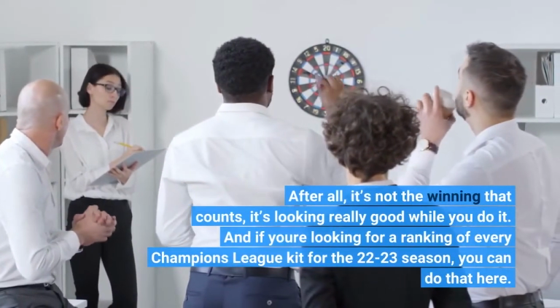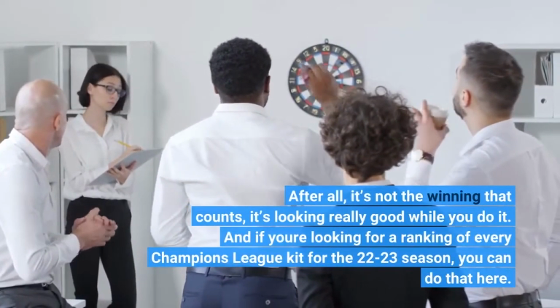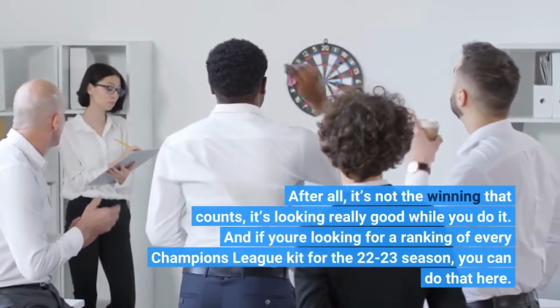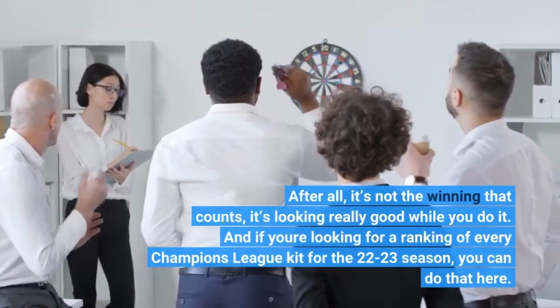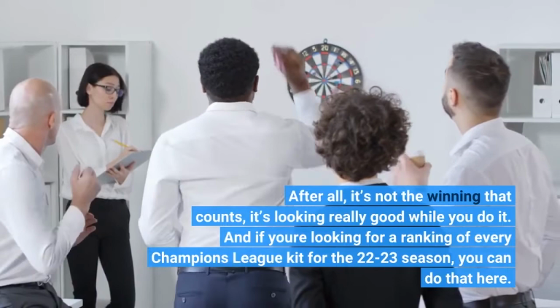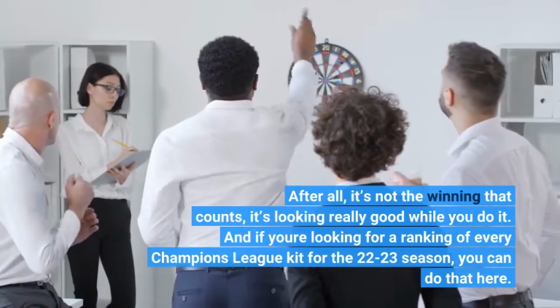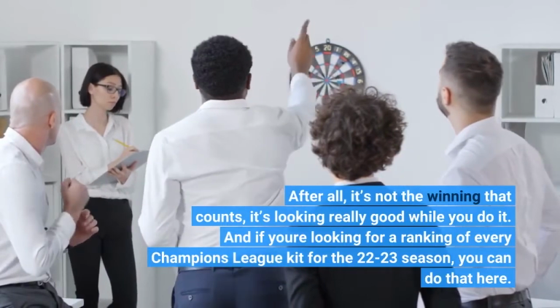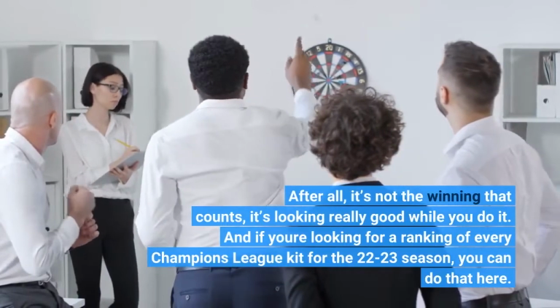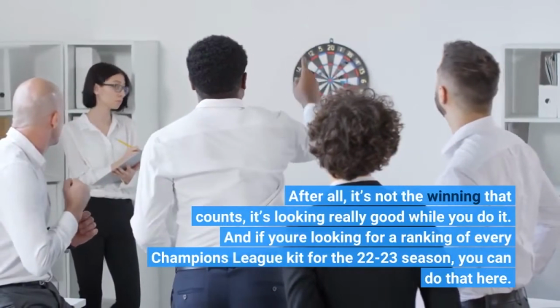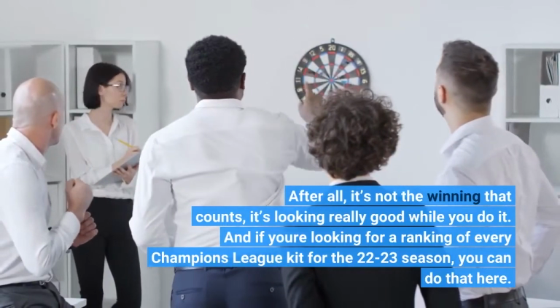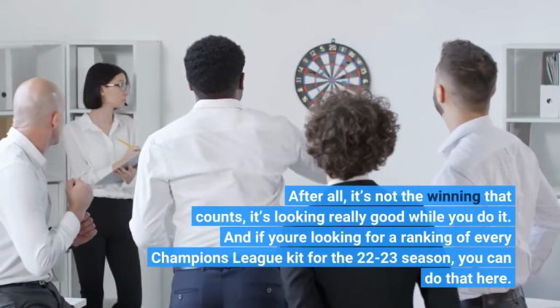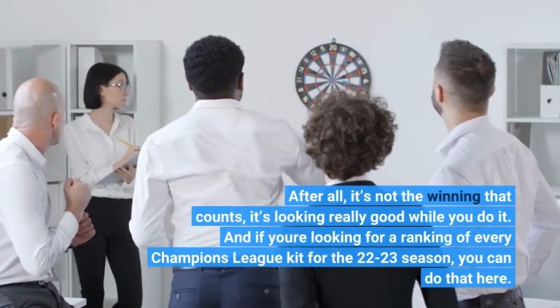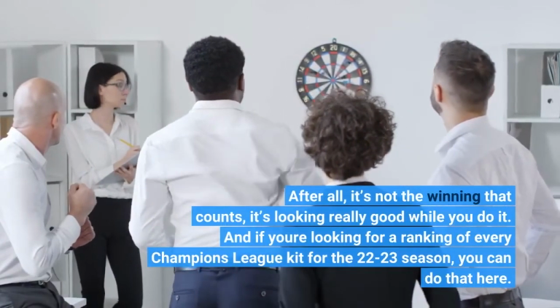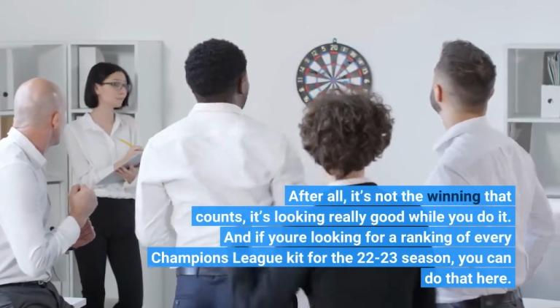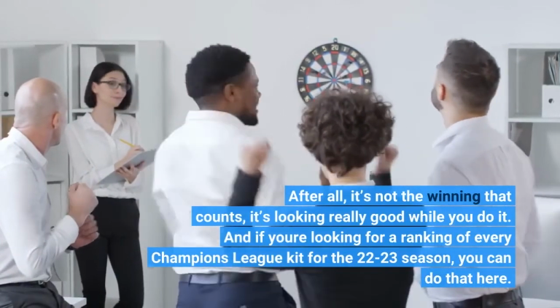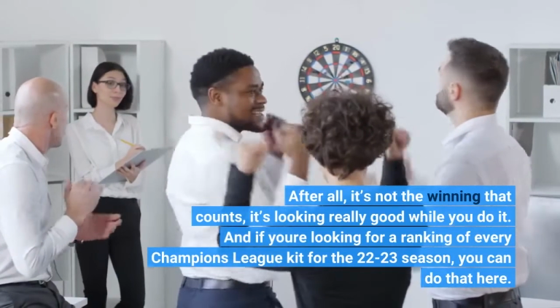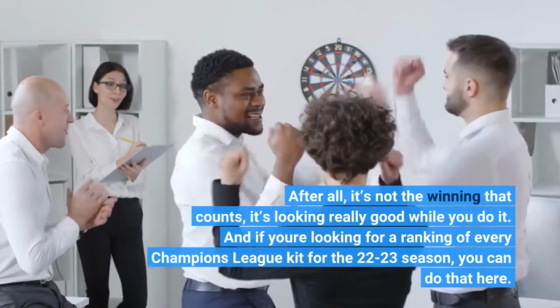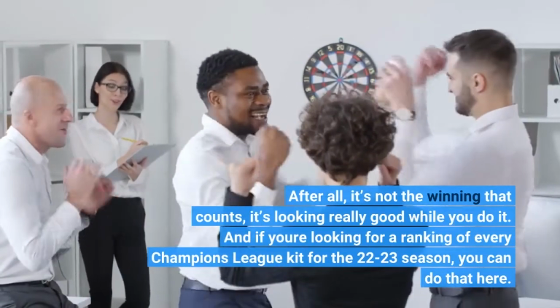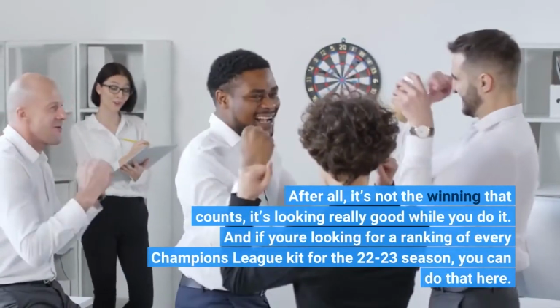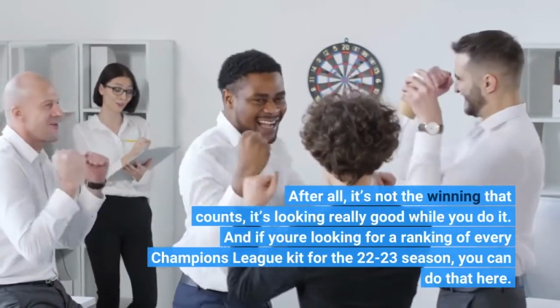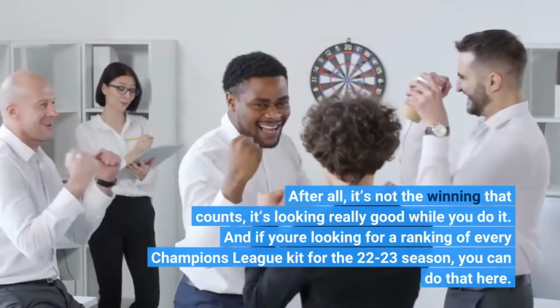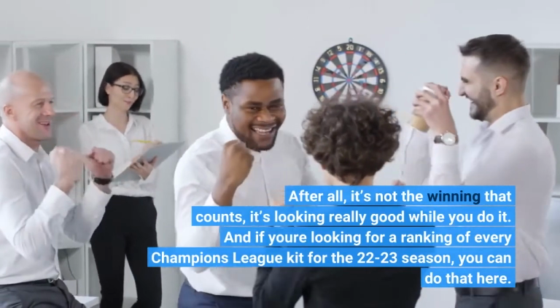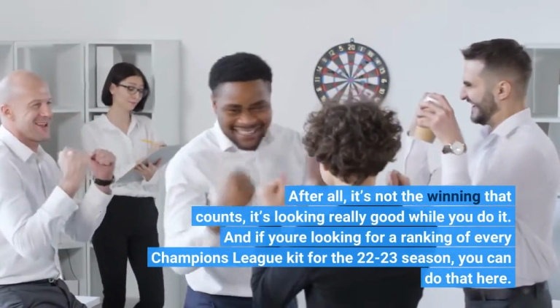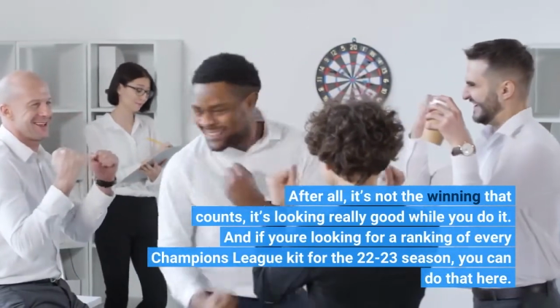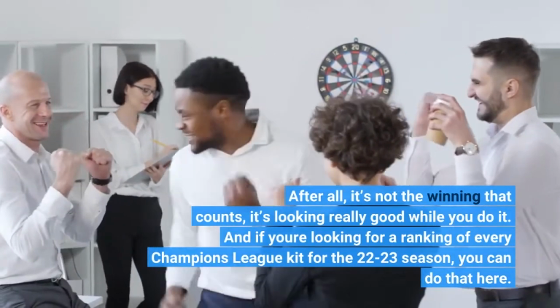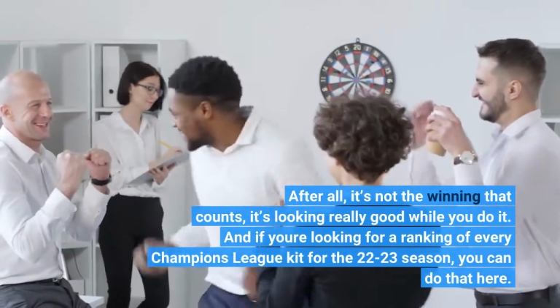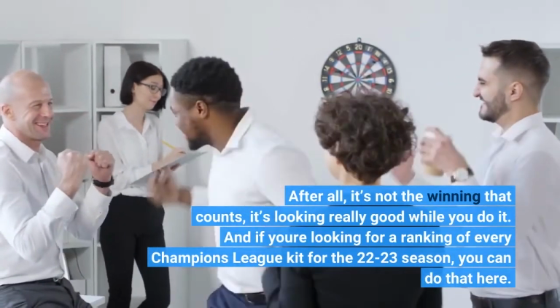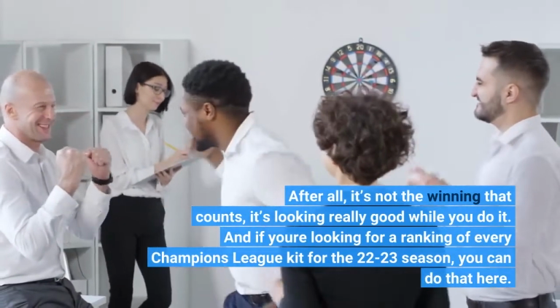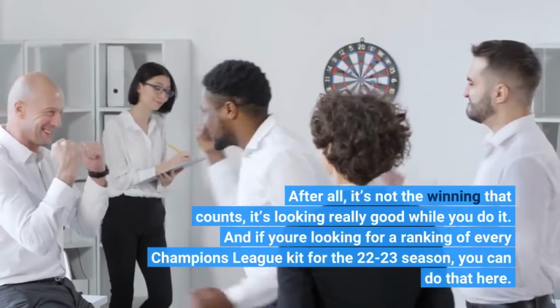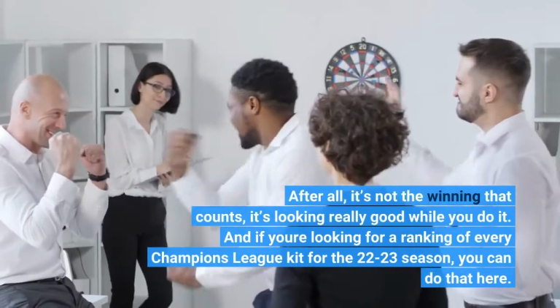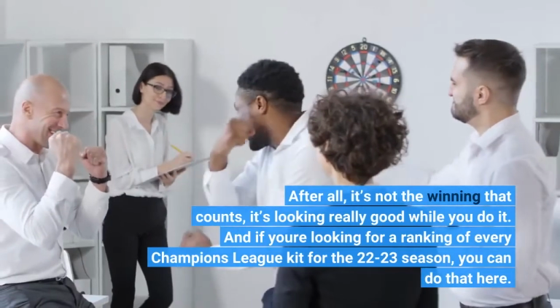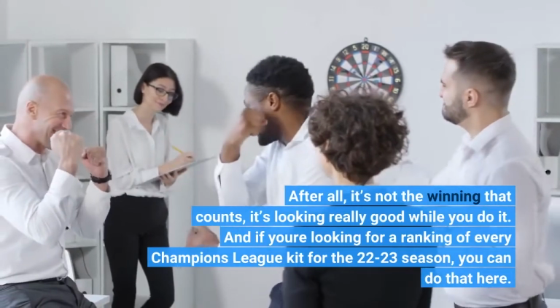And if you're looking for a ranking of every Champions League kit for the 22-23 season, you can do that here.